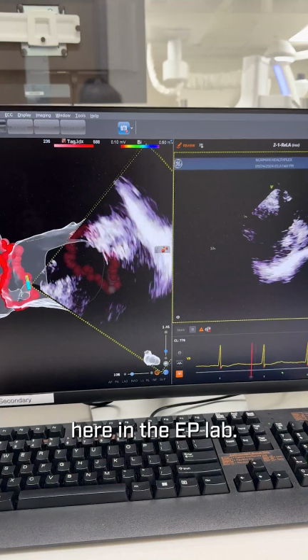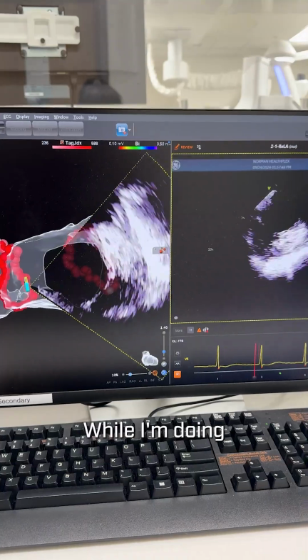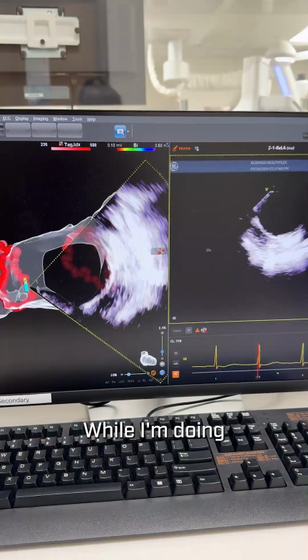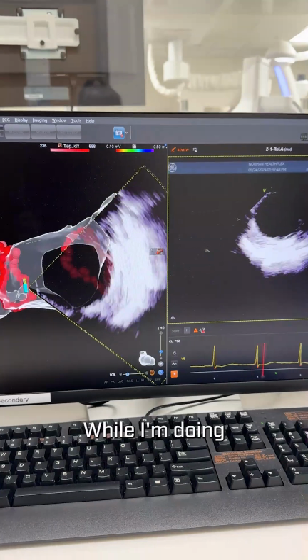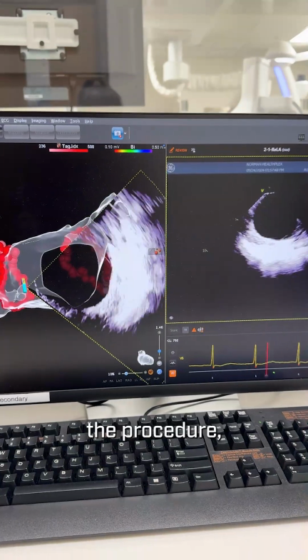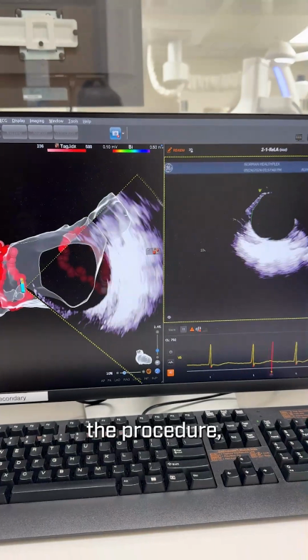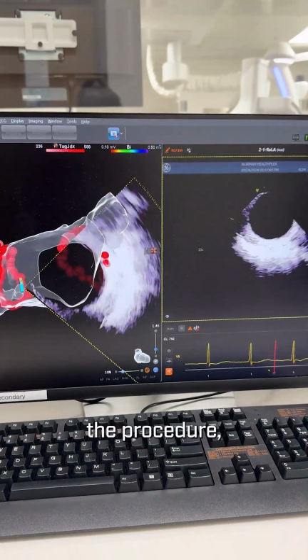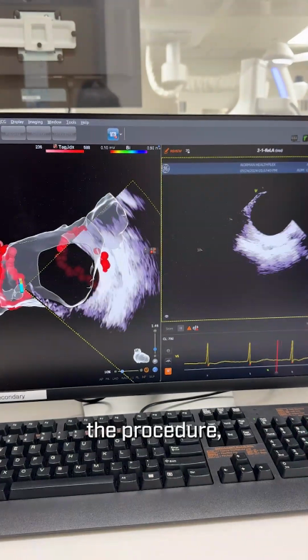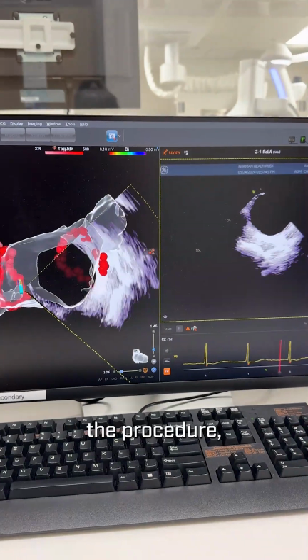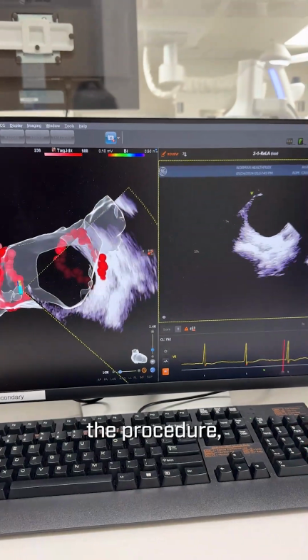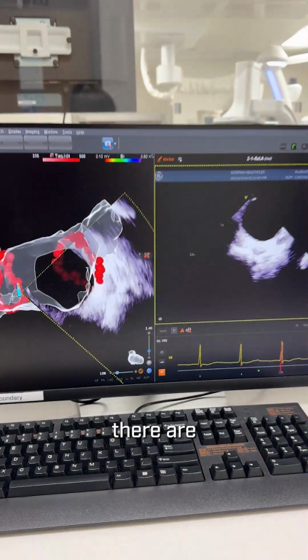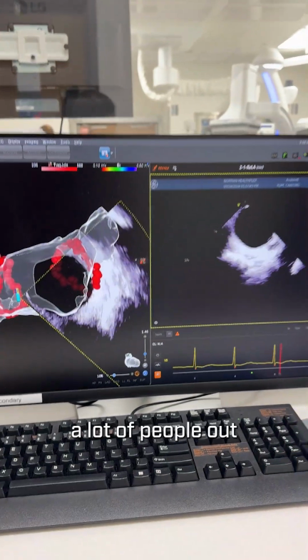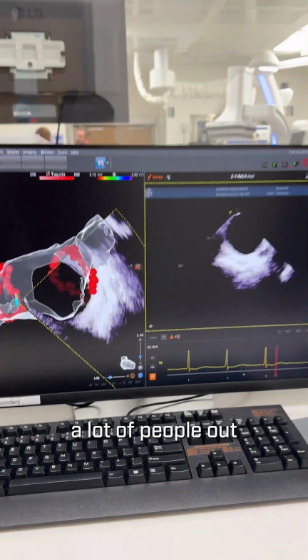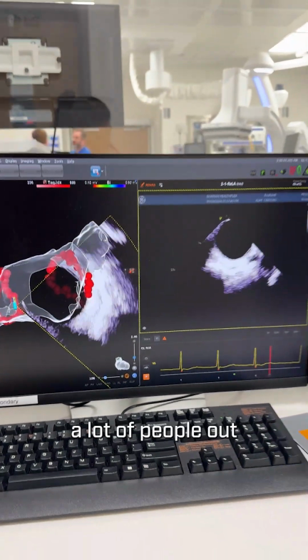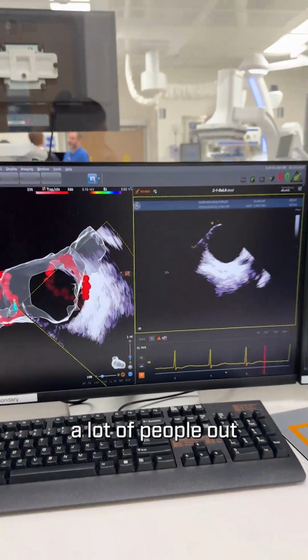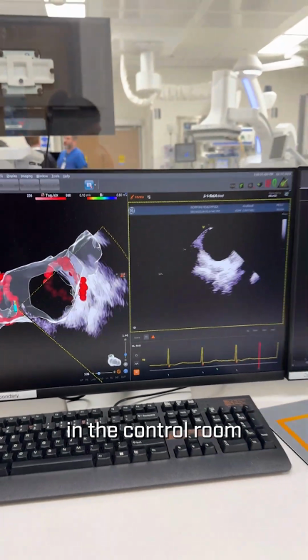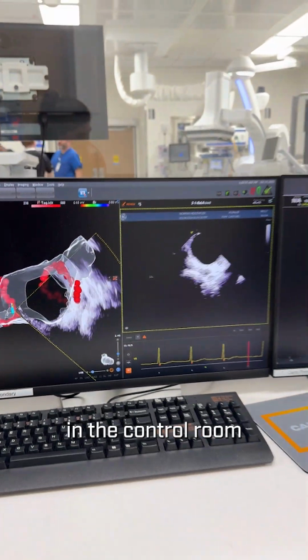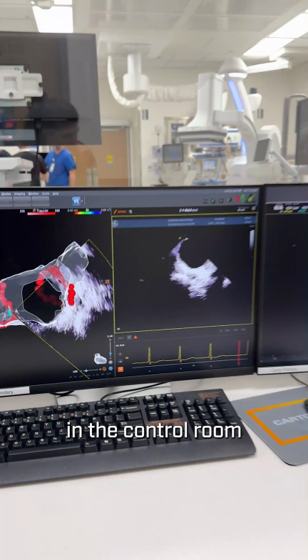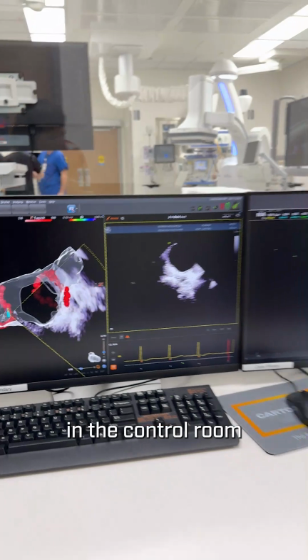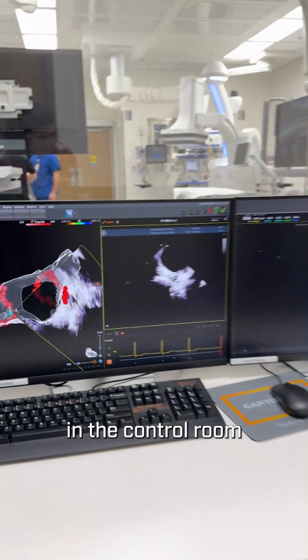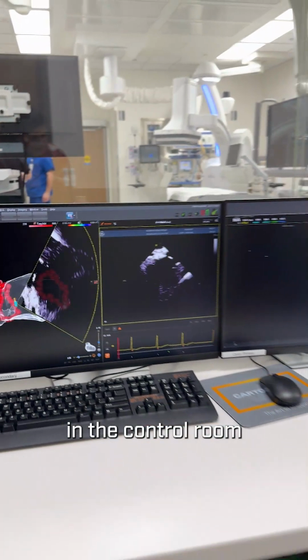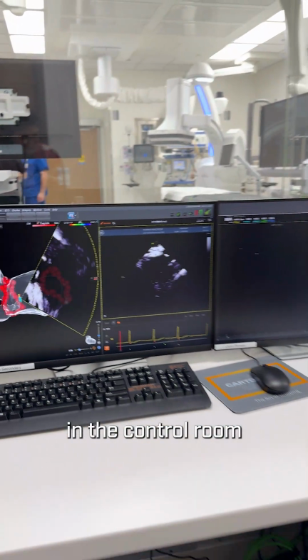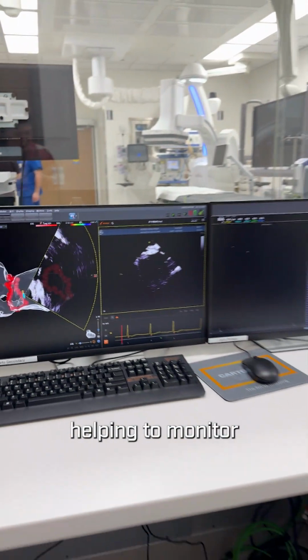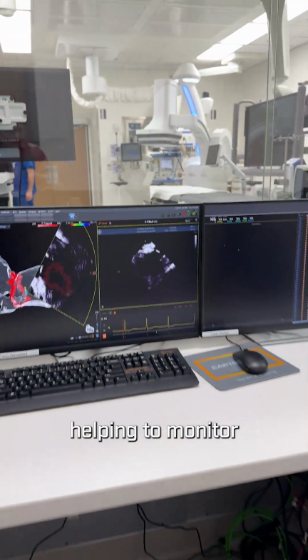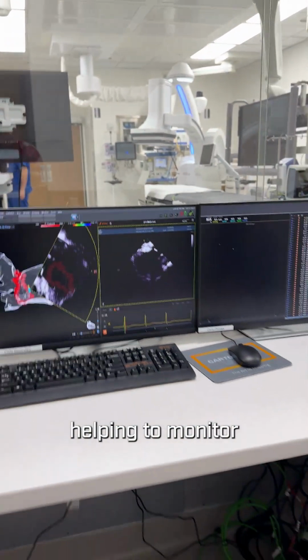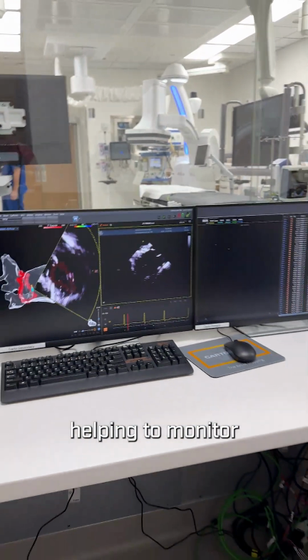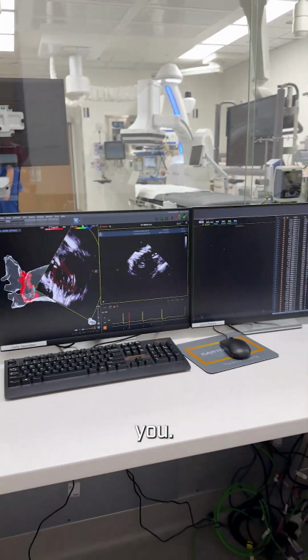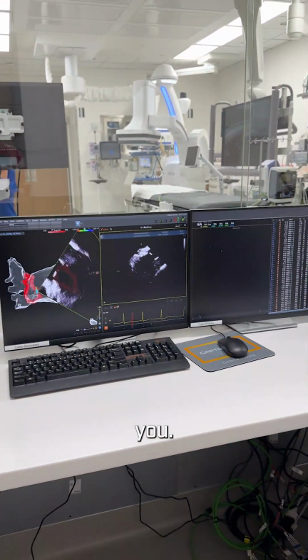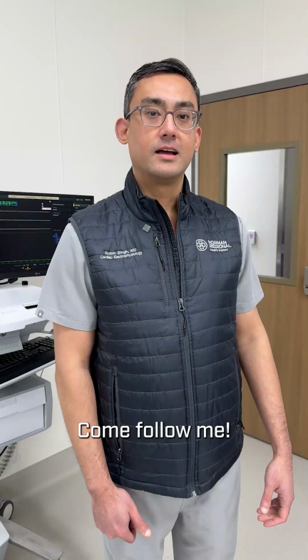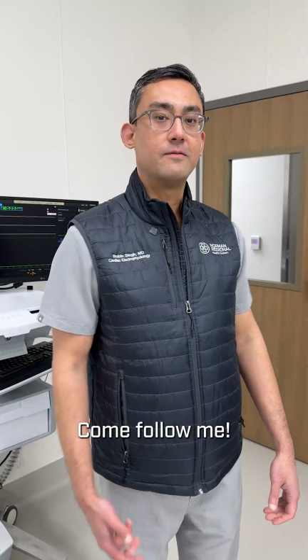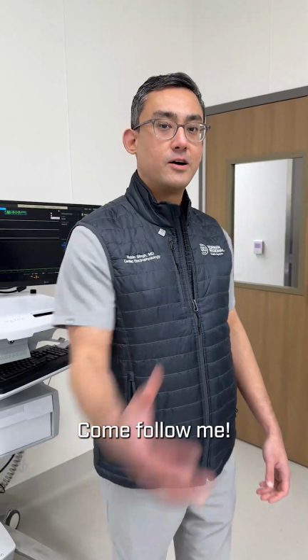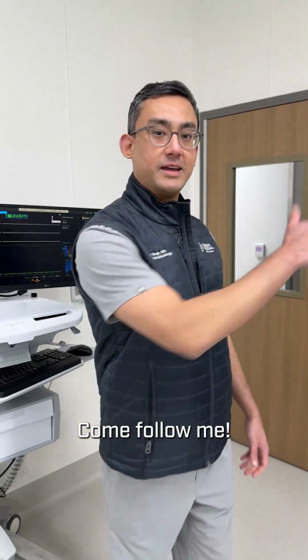While I'm doing the procedure, there are a lot of people out in the control room helping to monitor you. Come follow me.